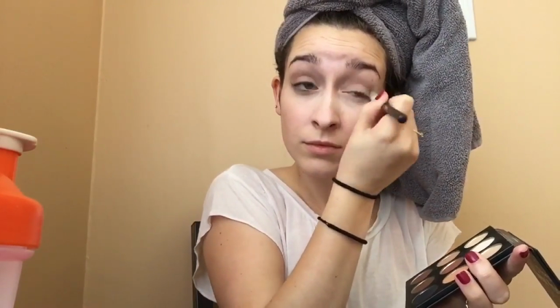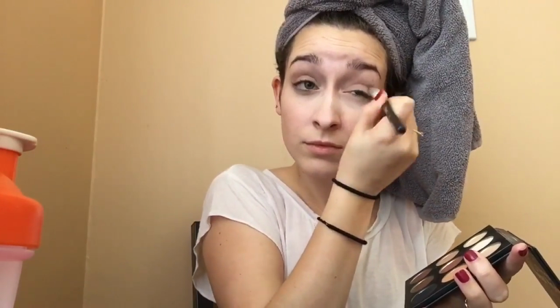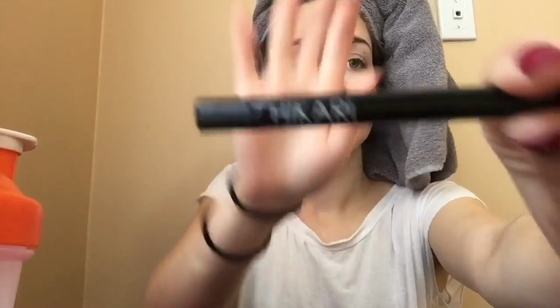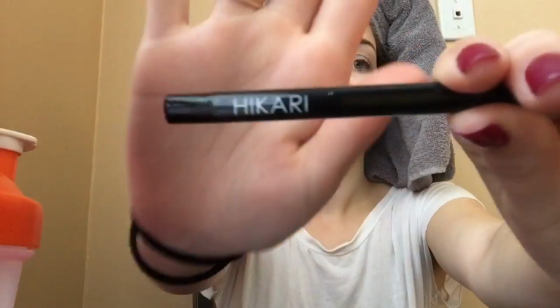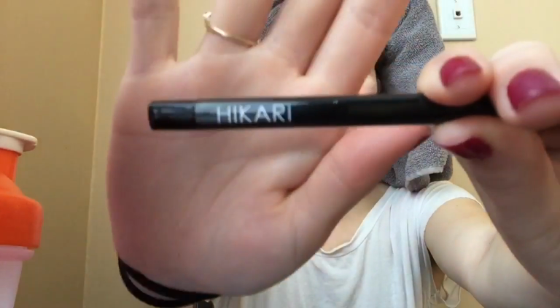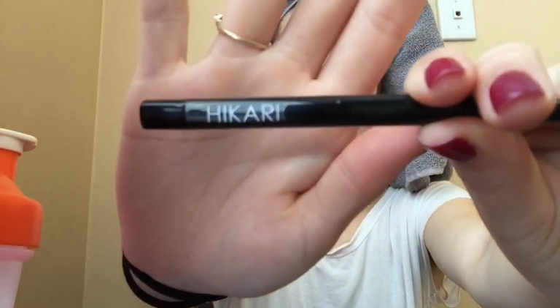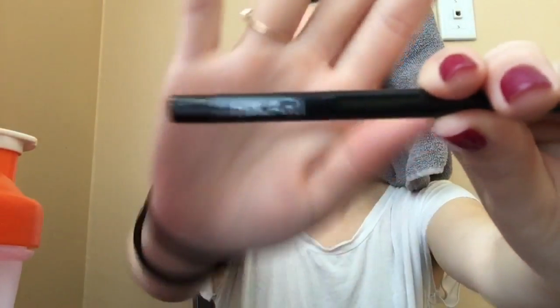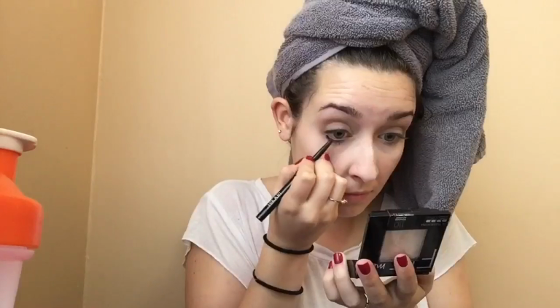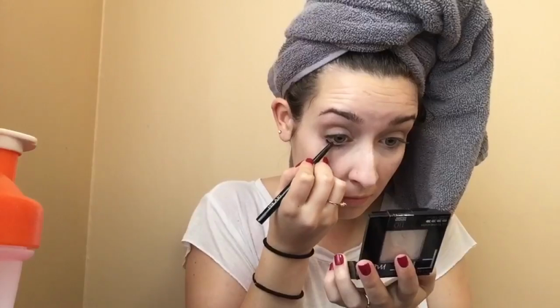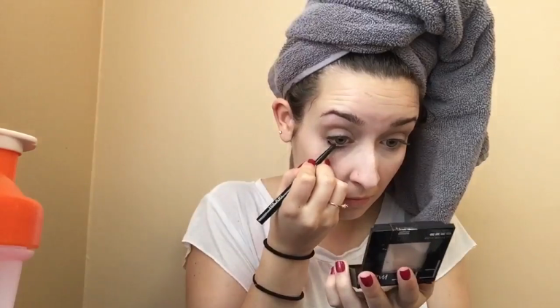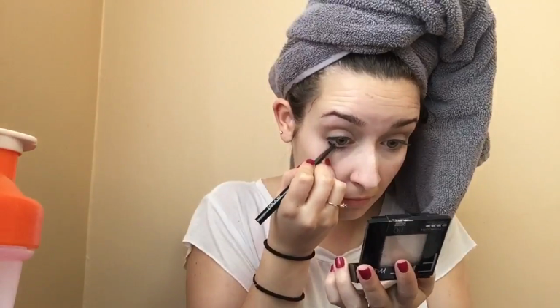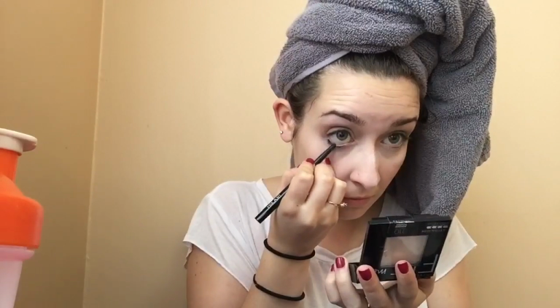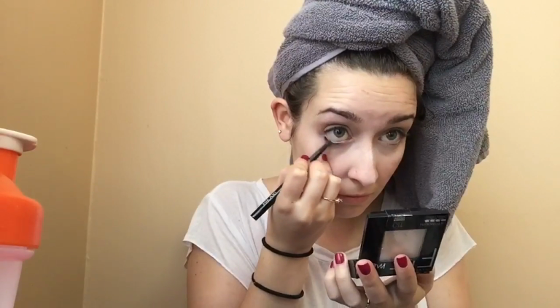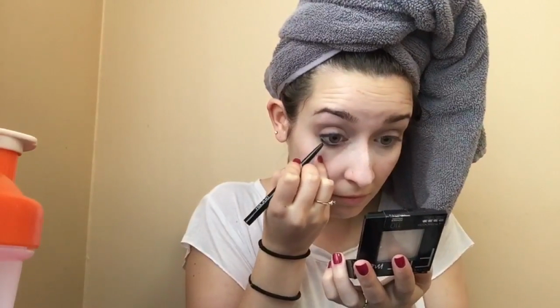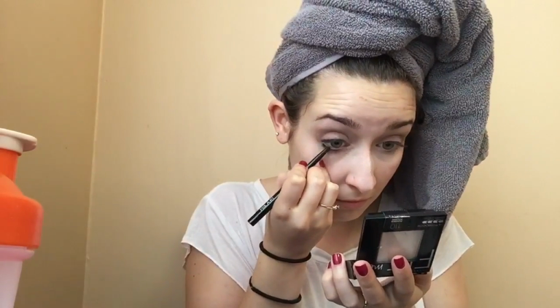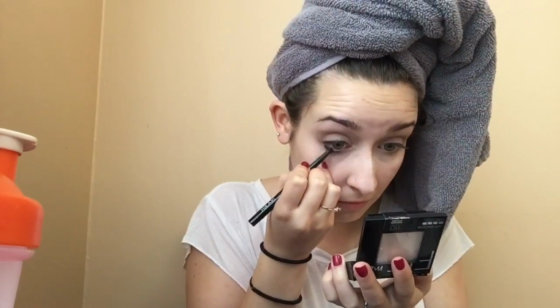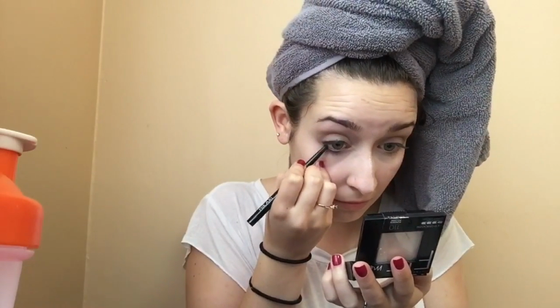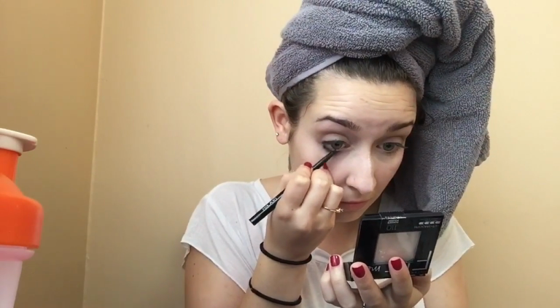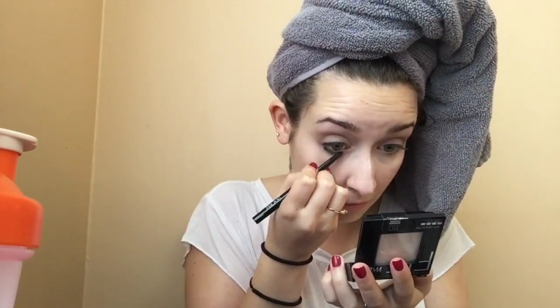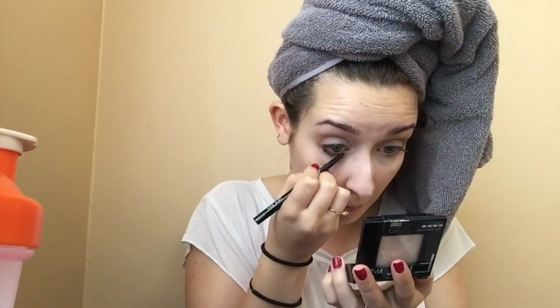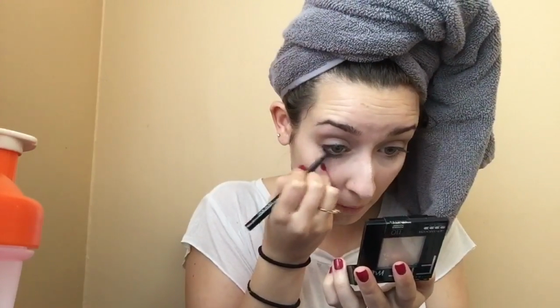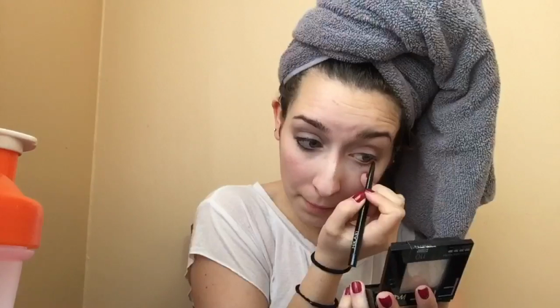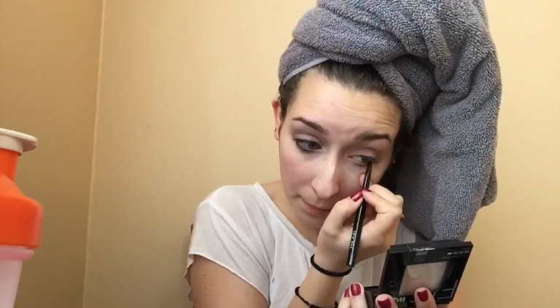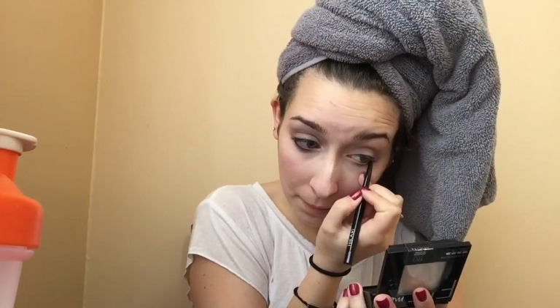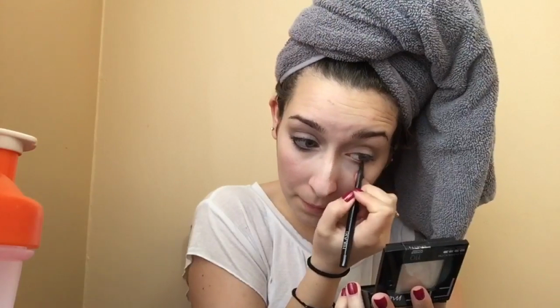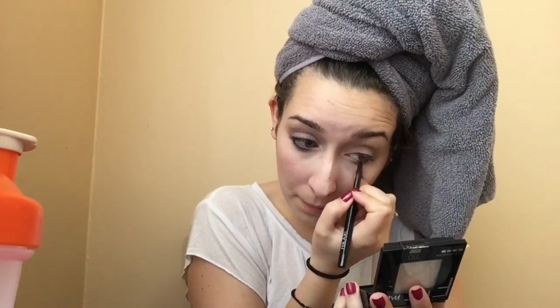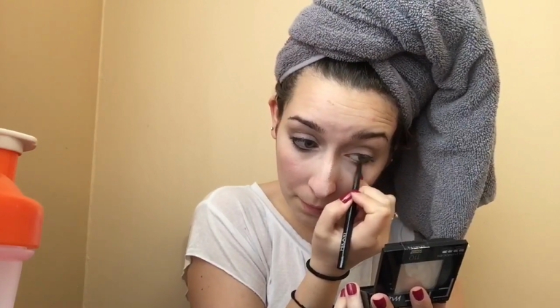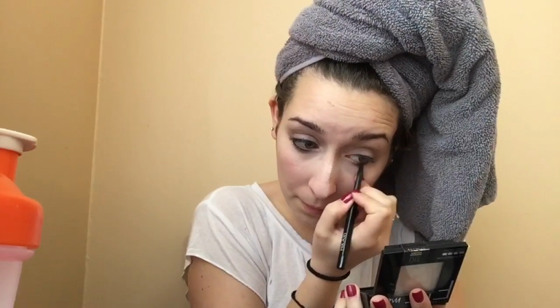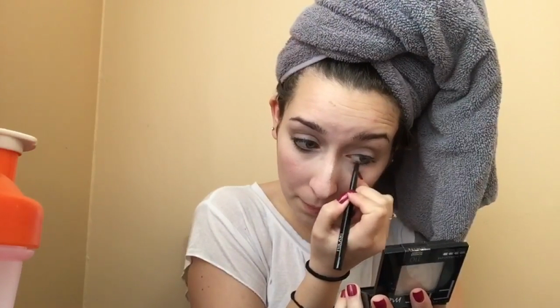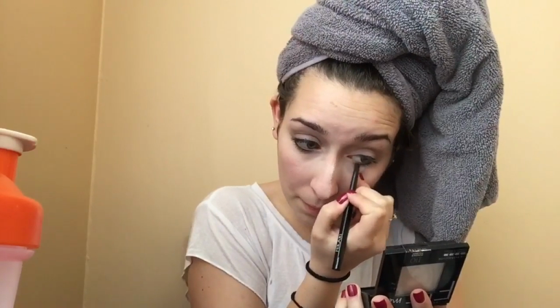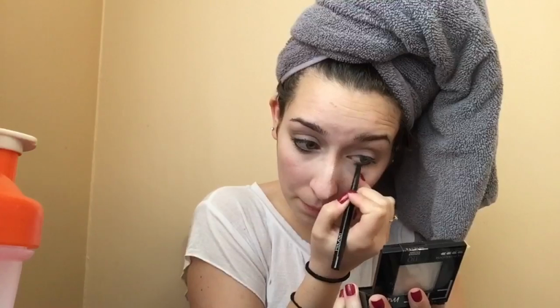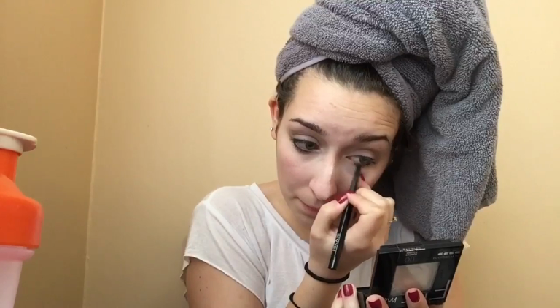Just using my Hikari black eyeliner to line my waterline. I'm also going to use this to tightline and then use it on the top of my lash line.